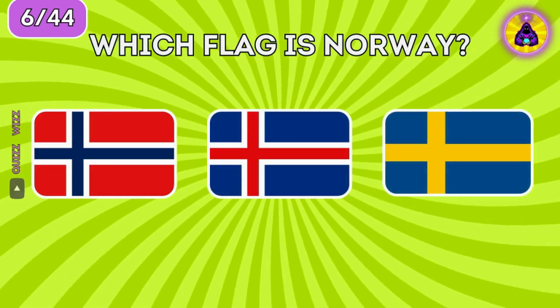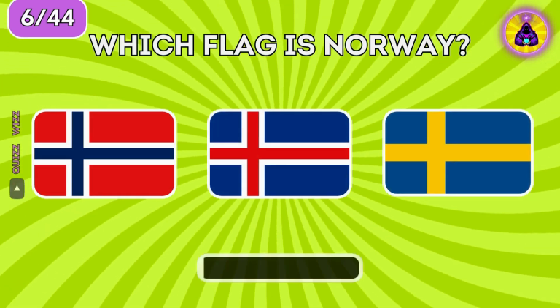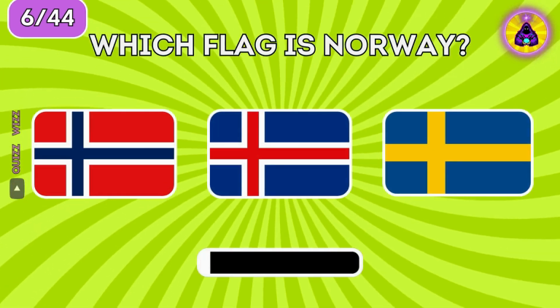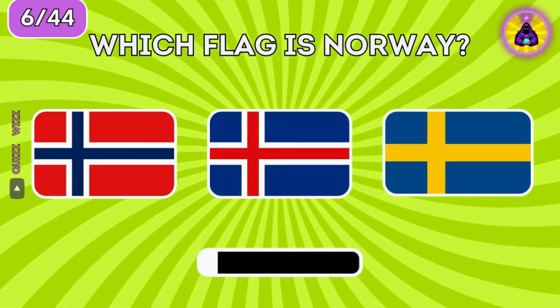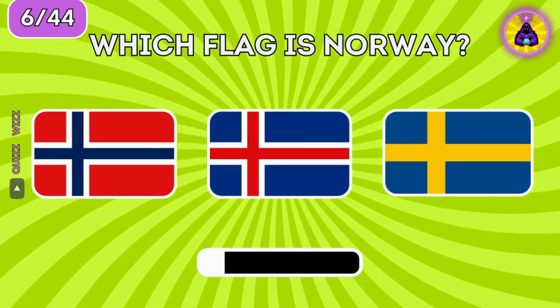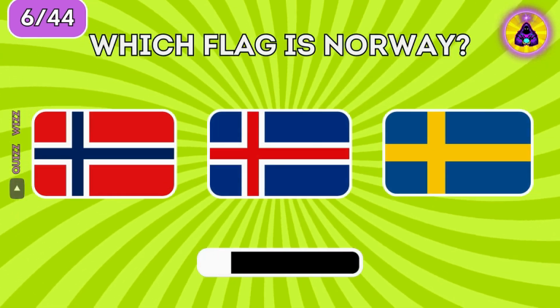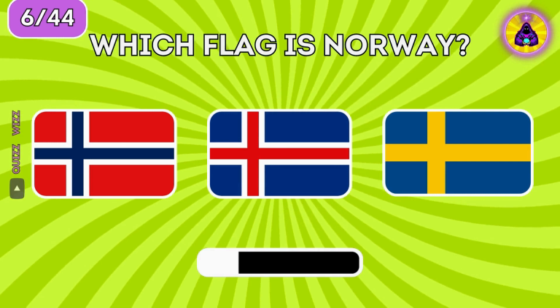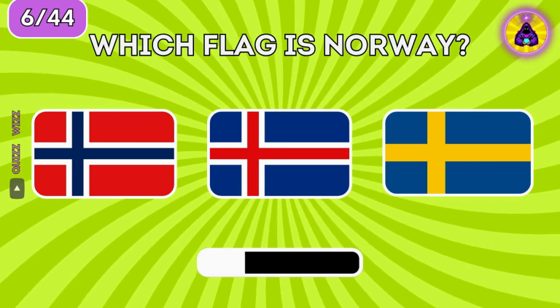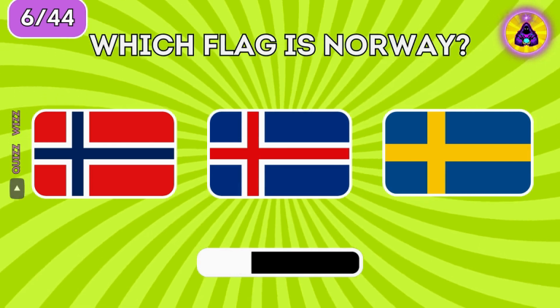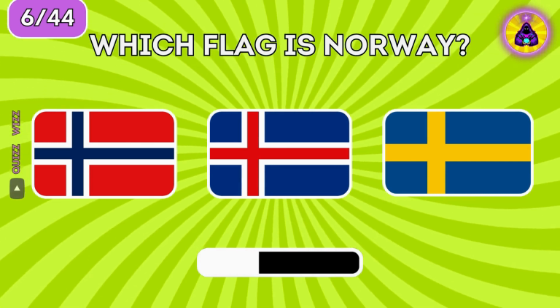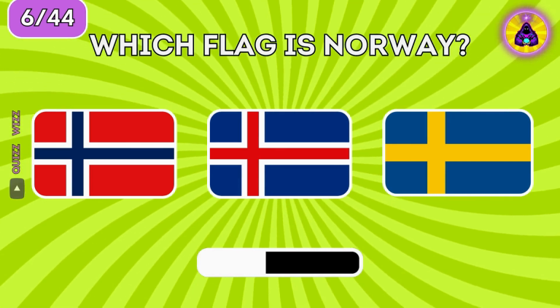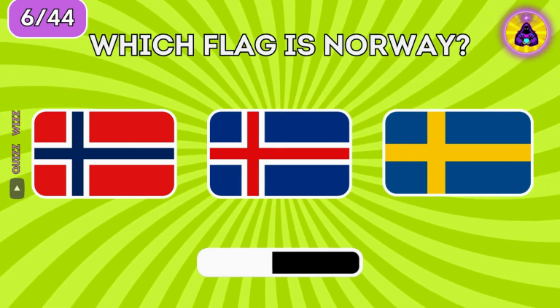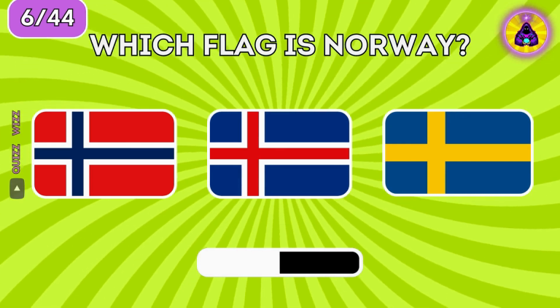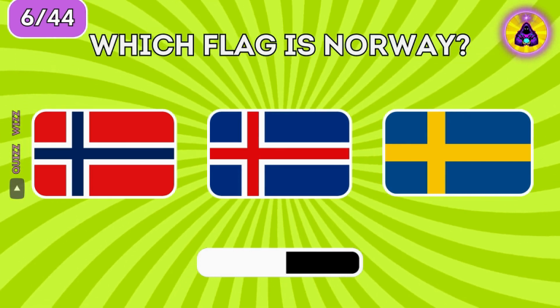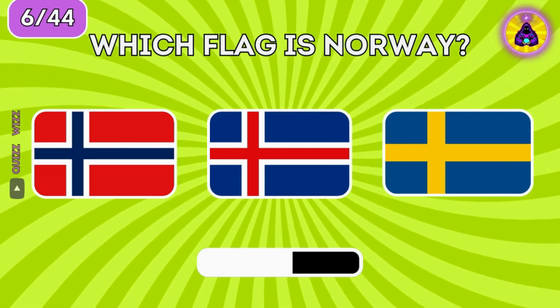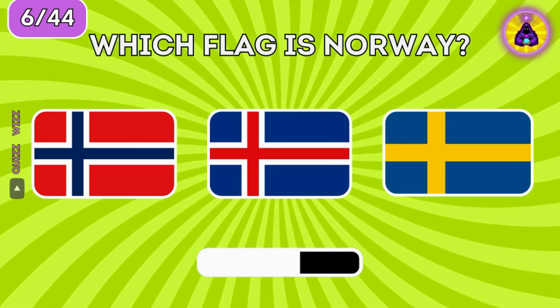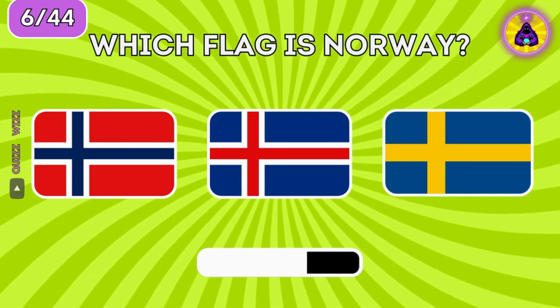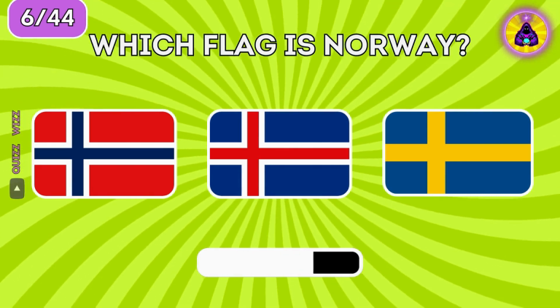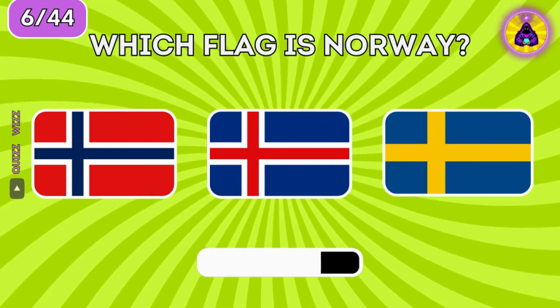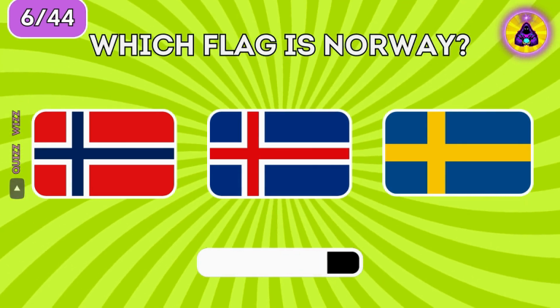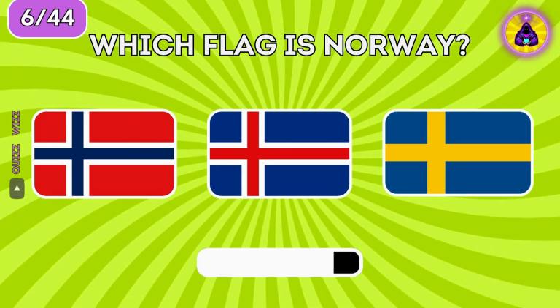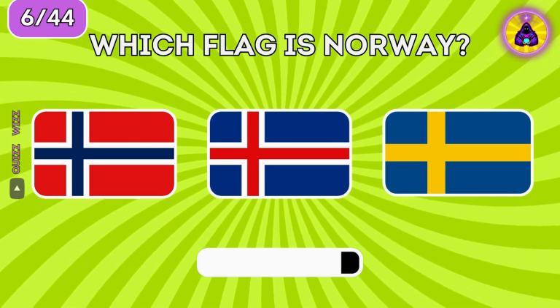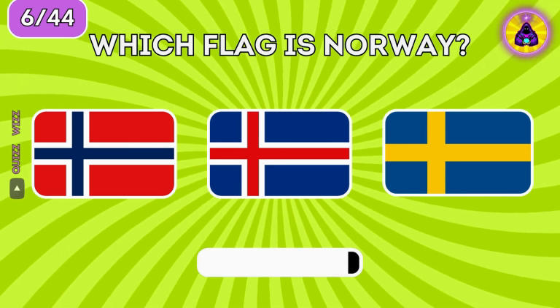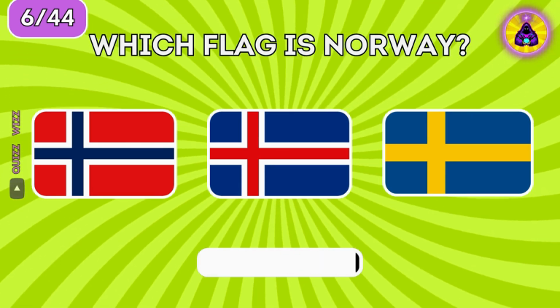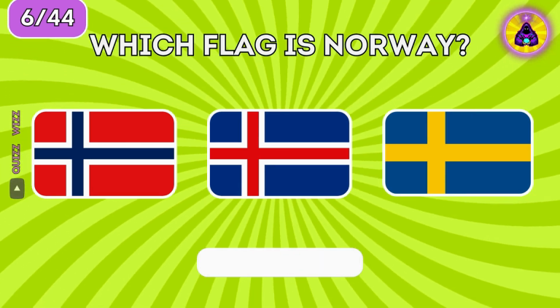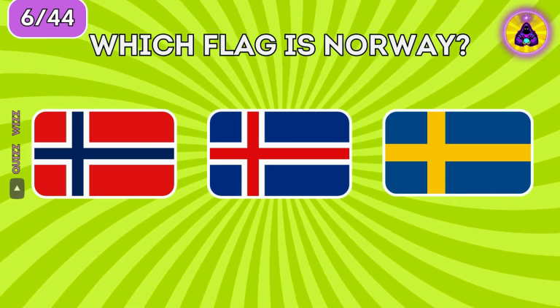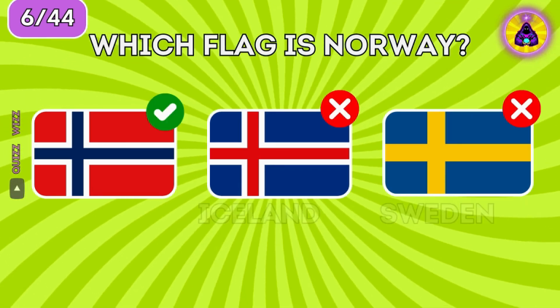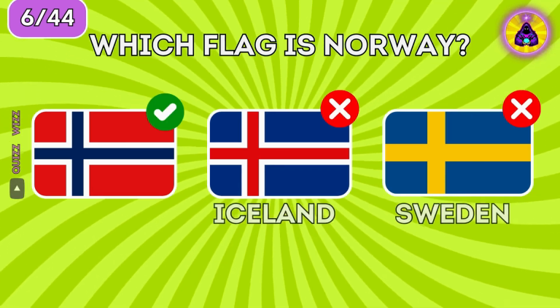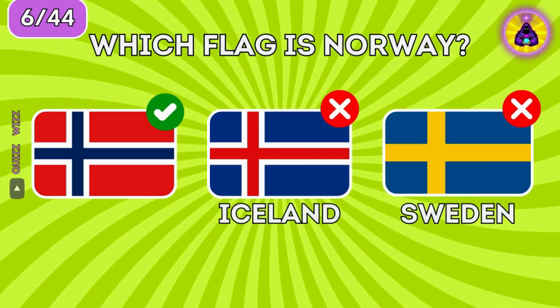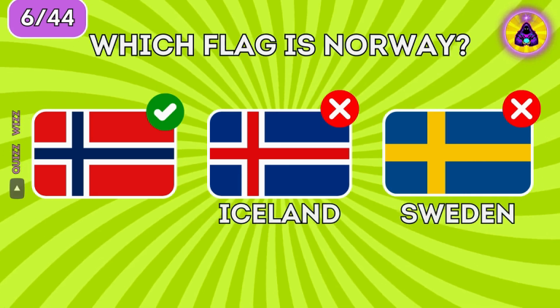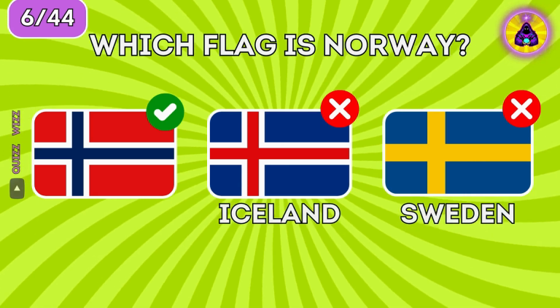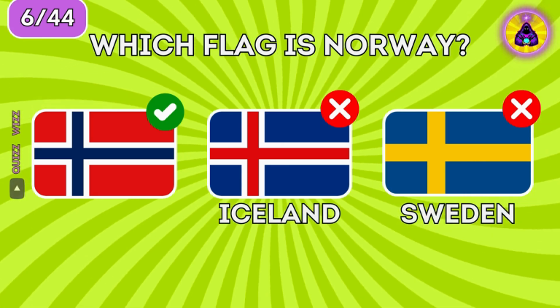Which flag is Norway? Flag of Norway is on the left.